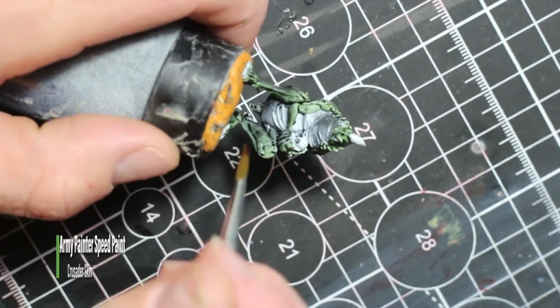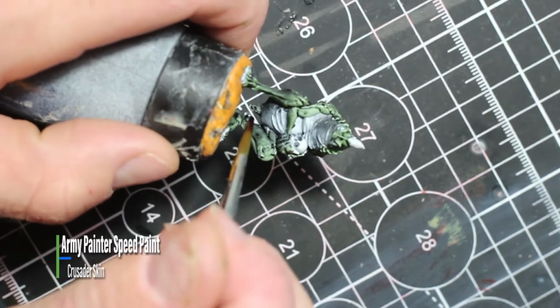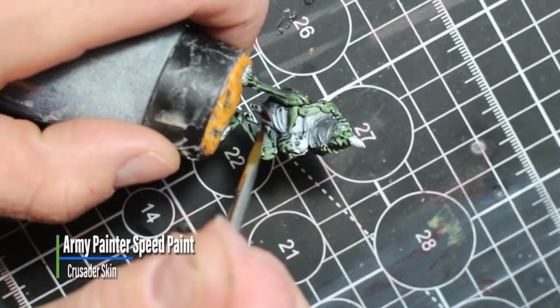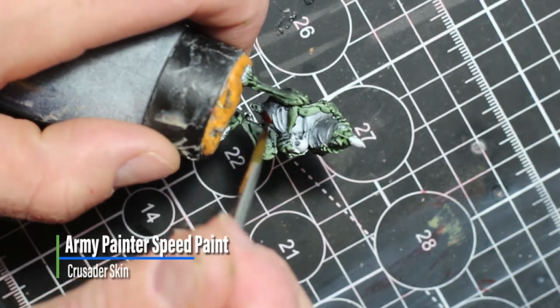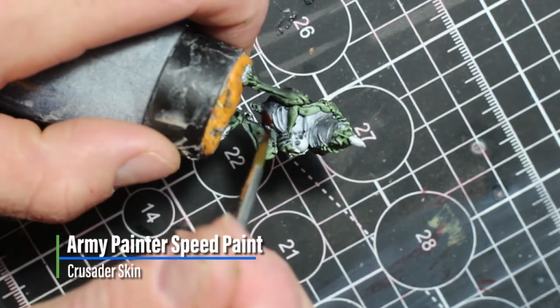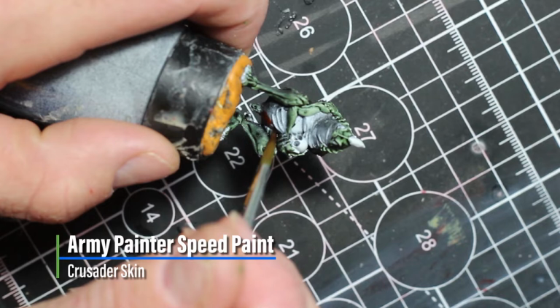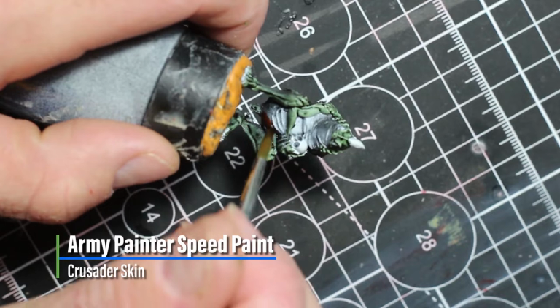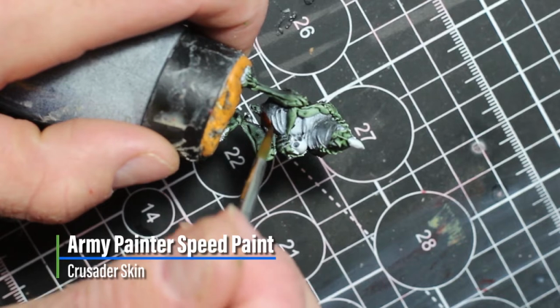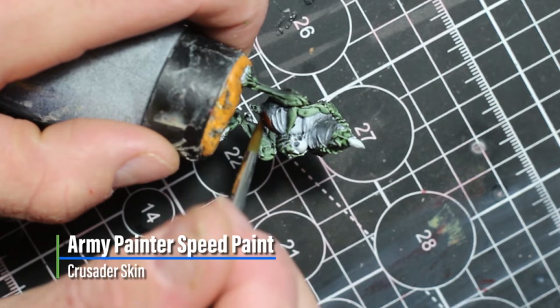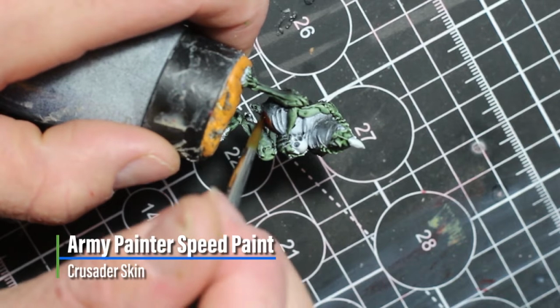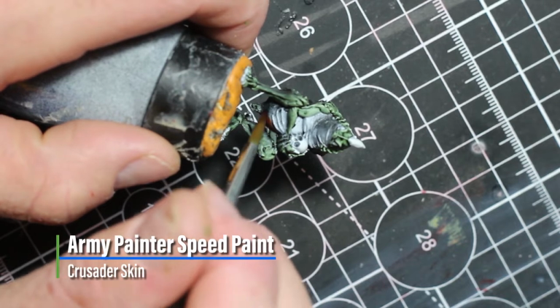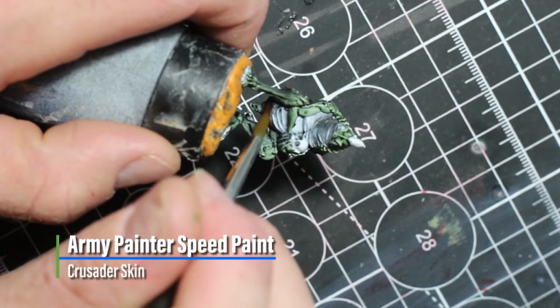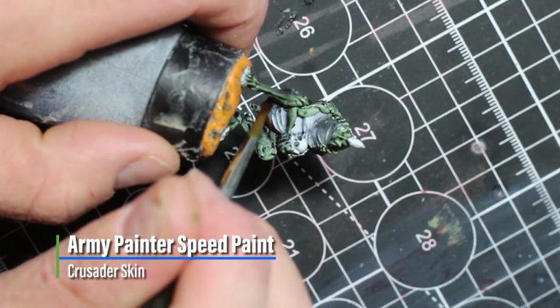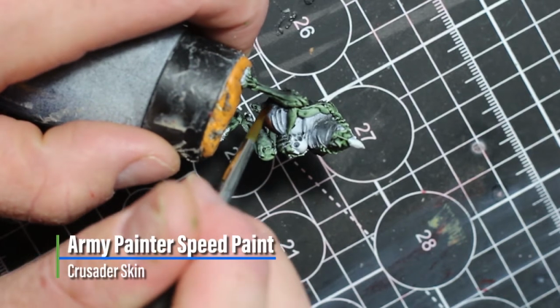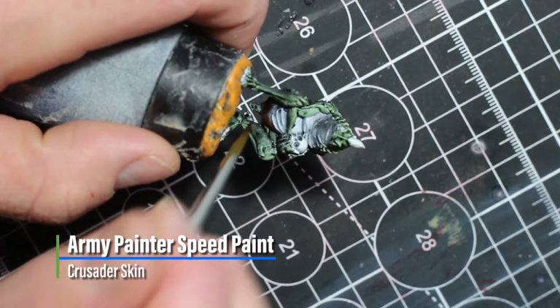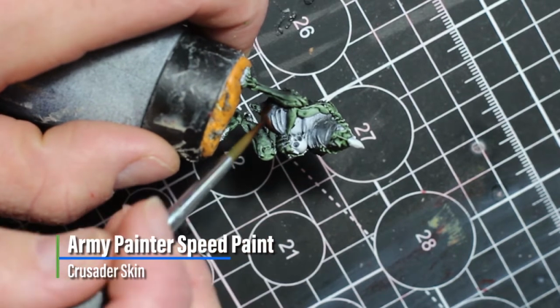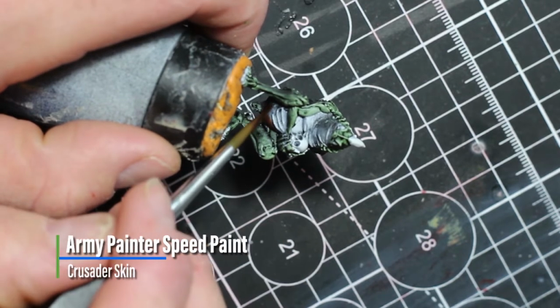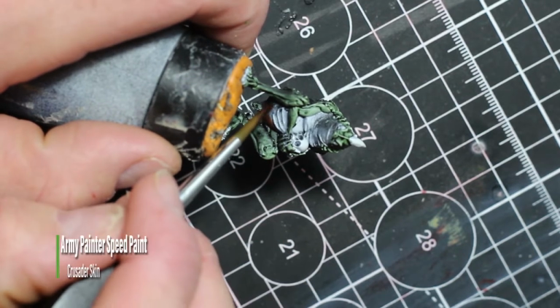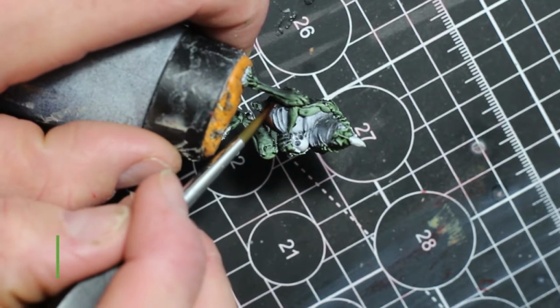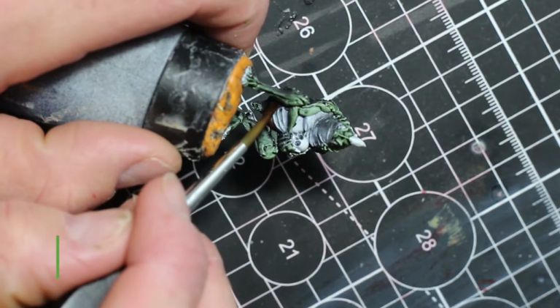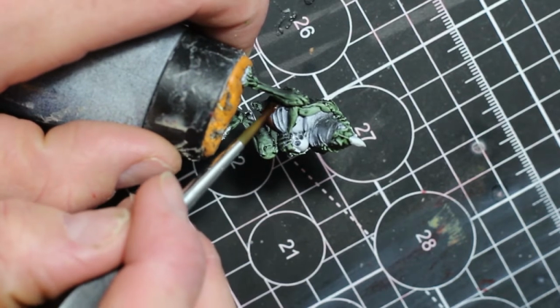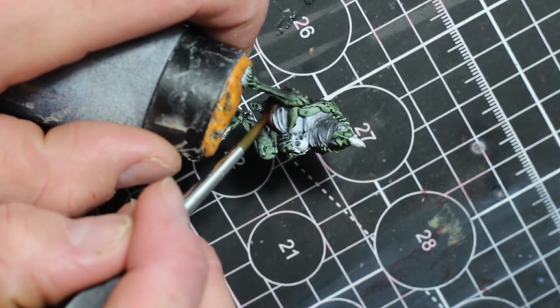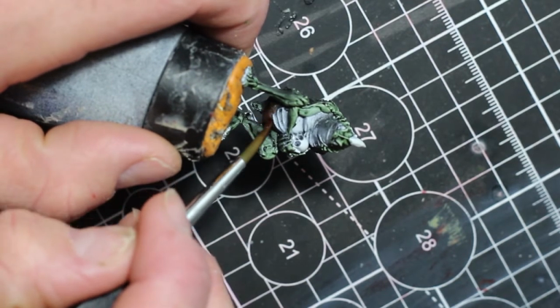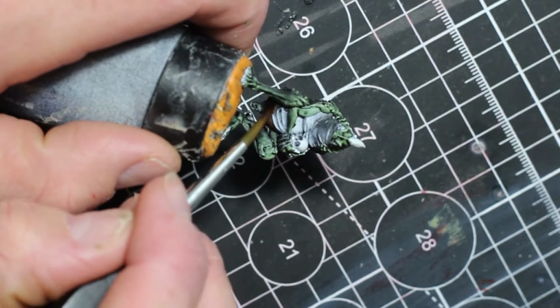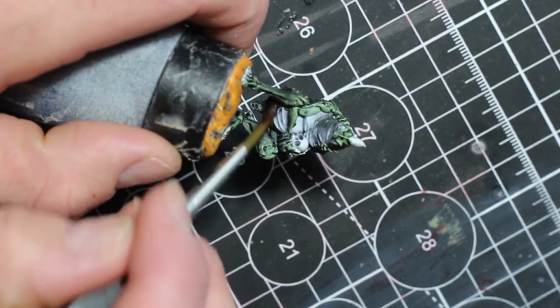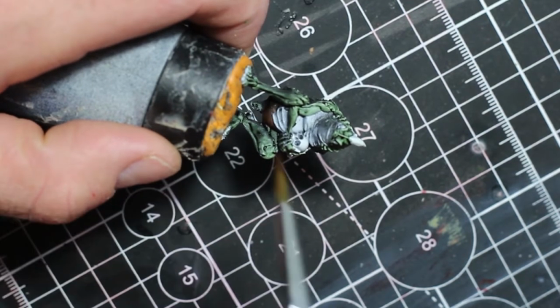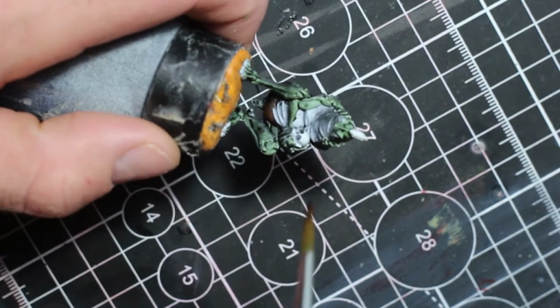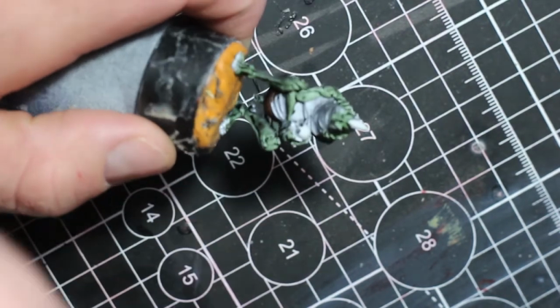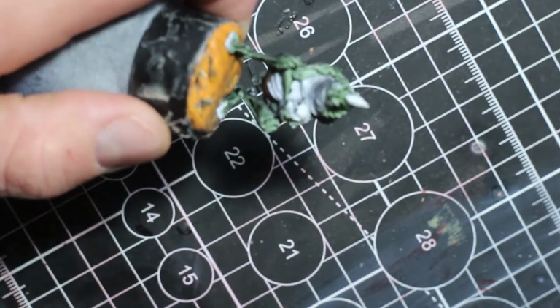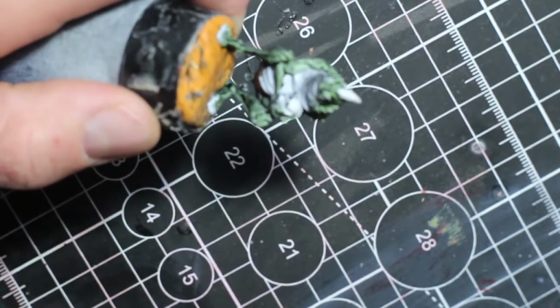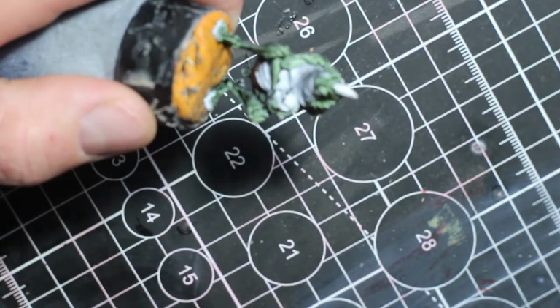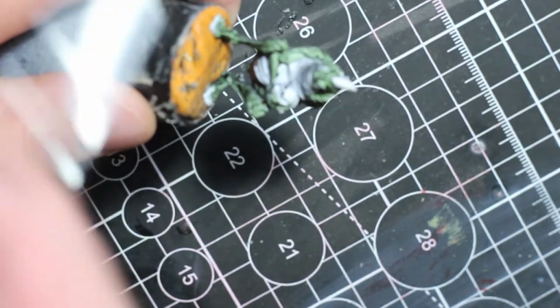Next, we're going to give all the underbellies a coat of Crusader Skin, just to give it that pink fleshy look.